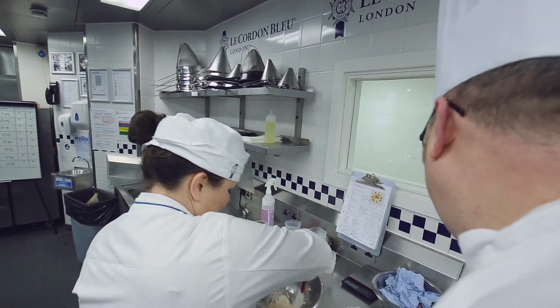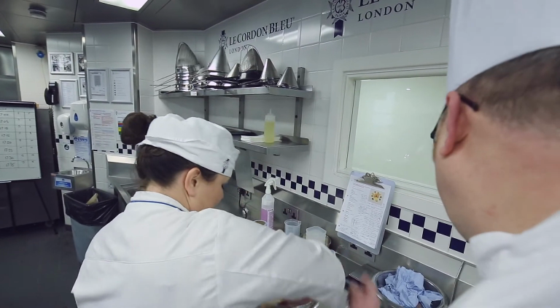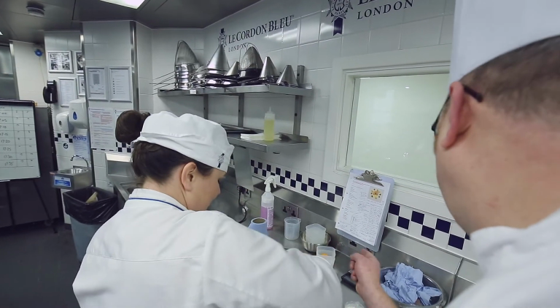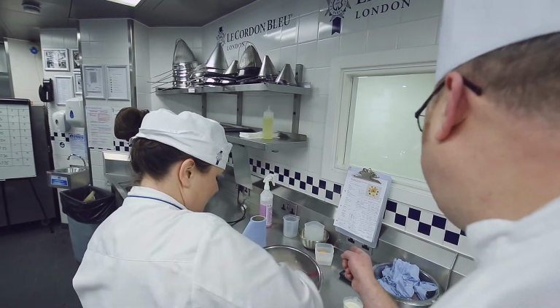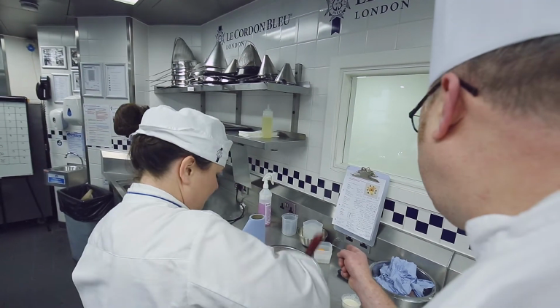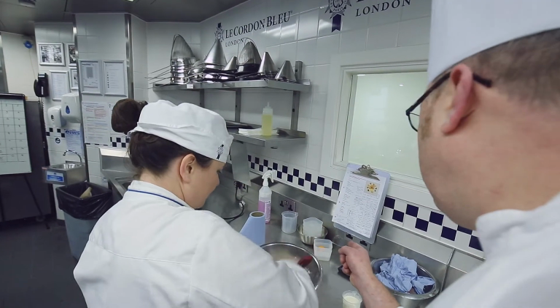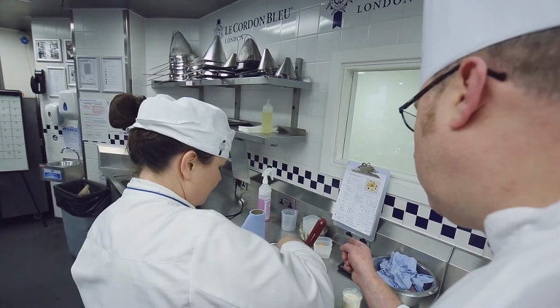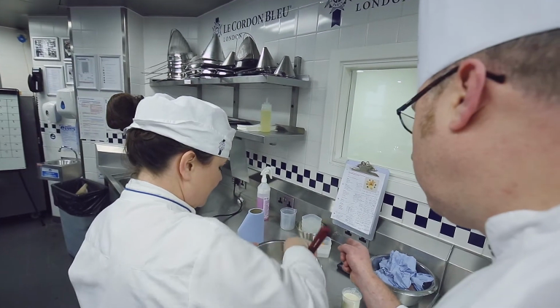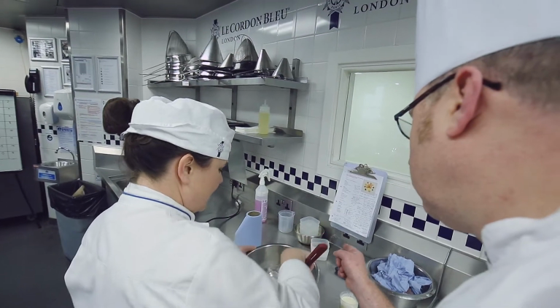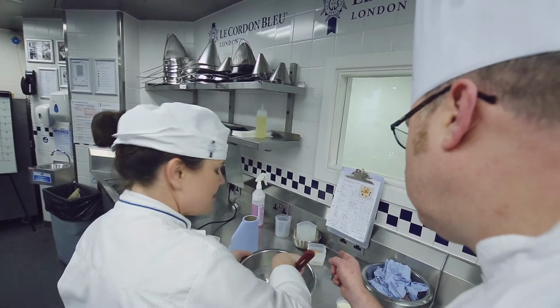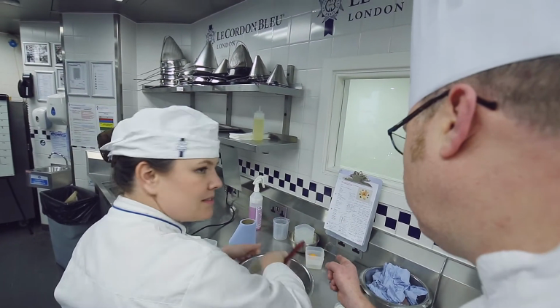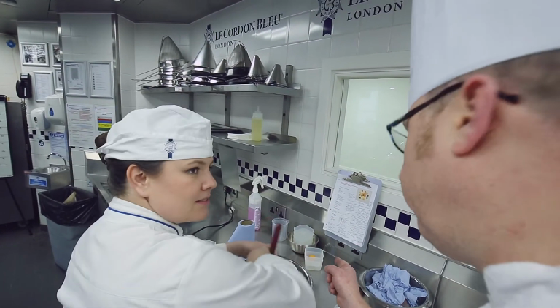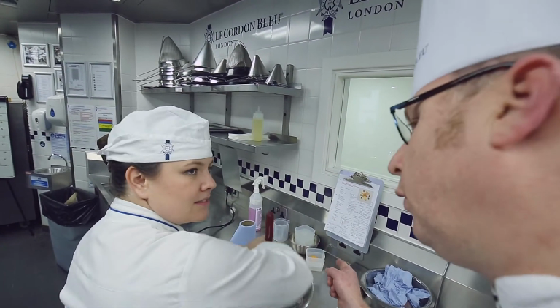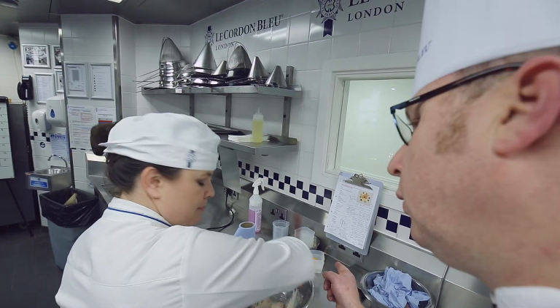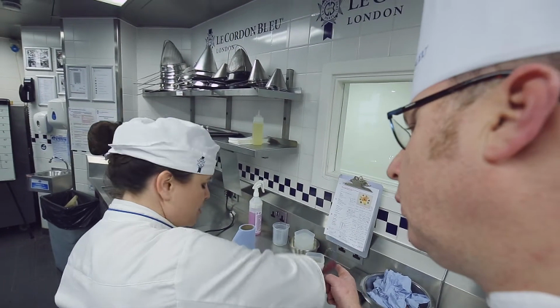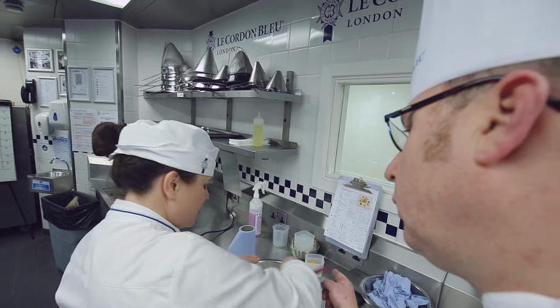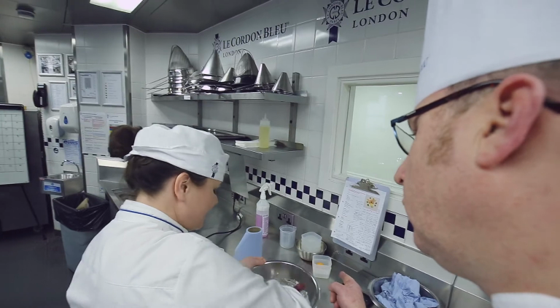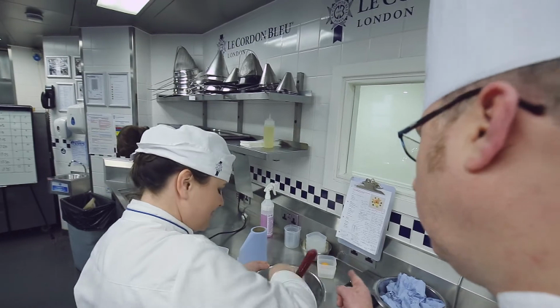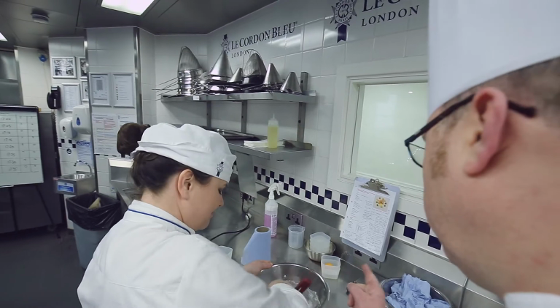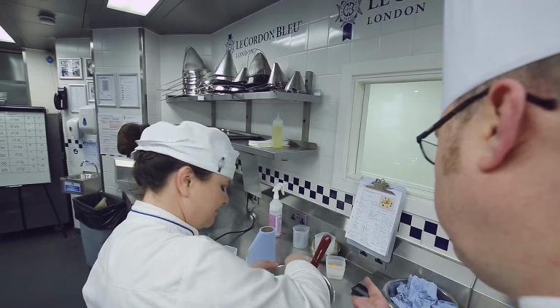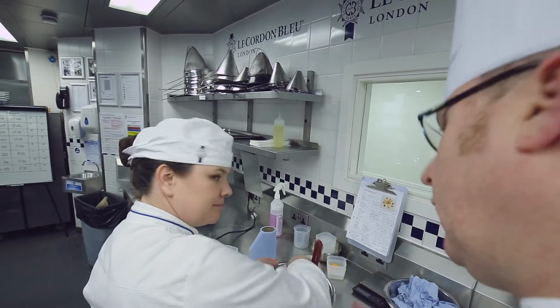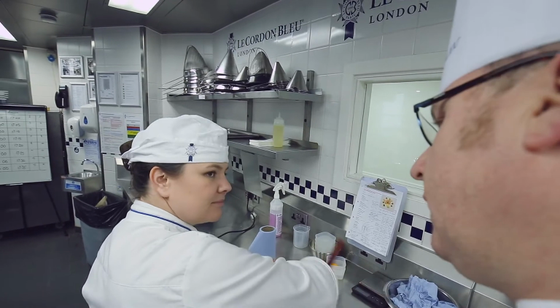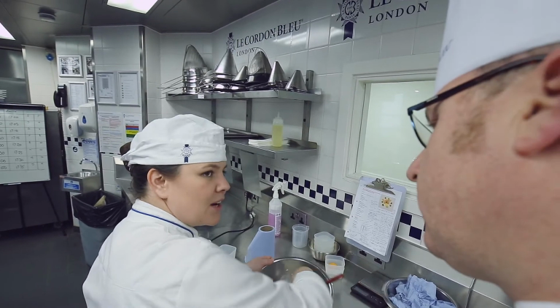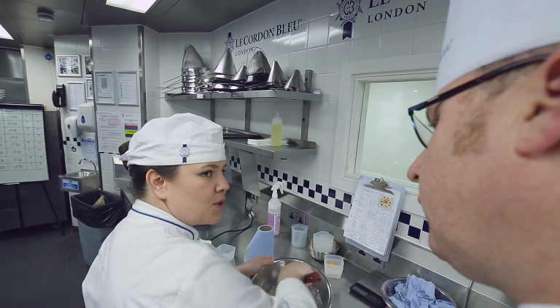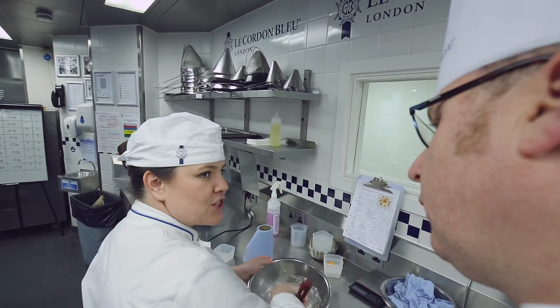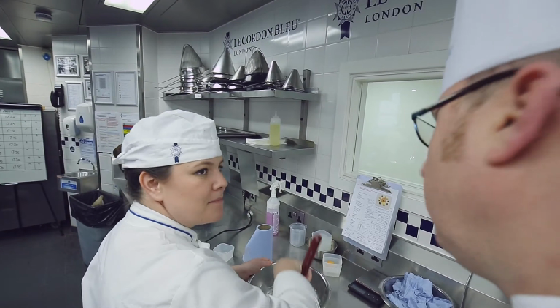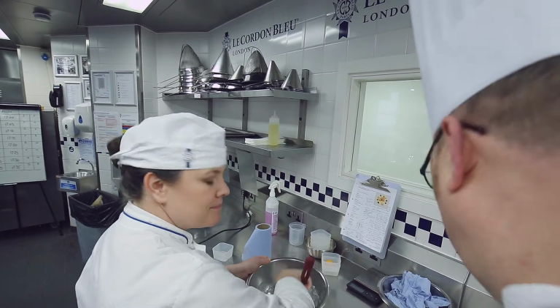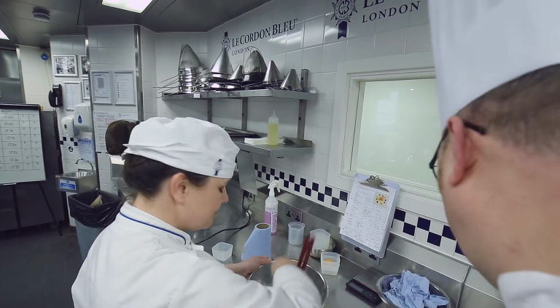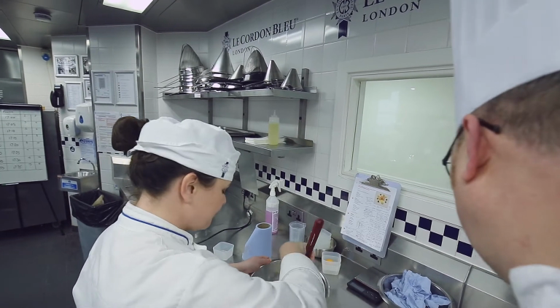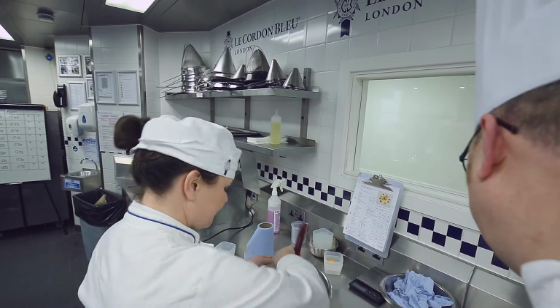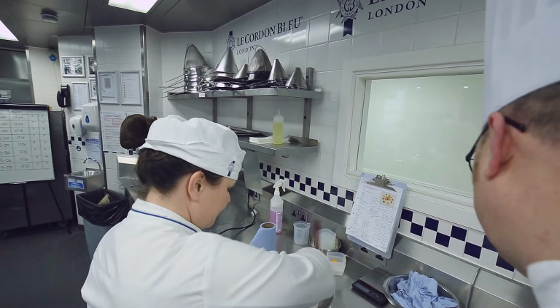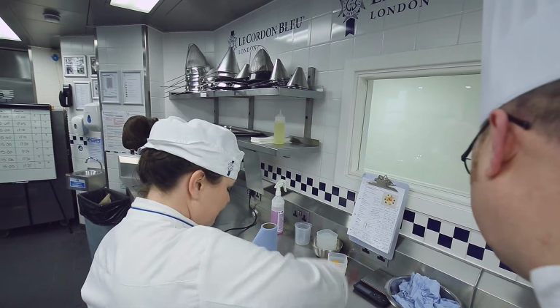We're going to keep the egg yolk? Yes. What for? For the glaze. Good, fantastic.